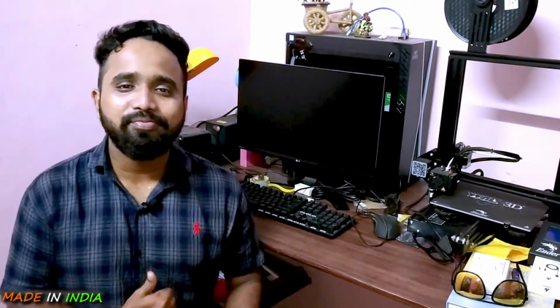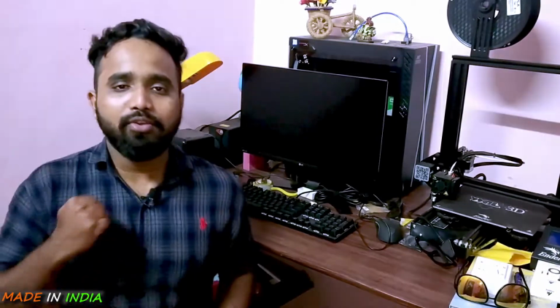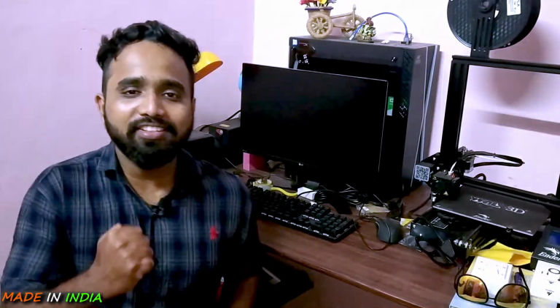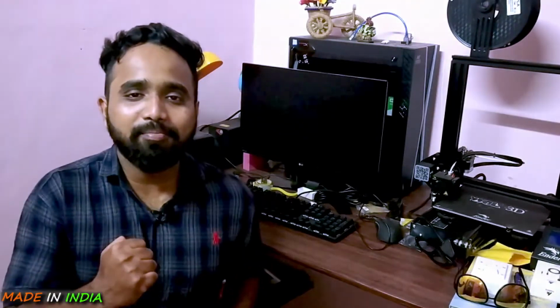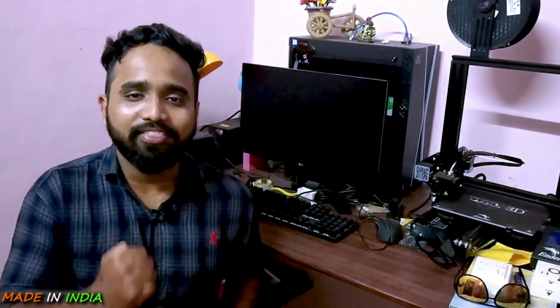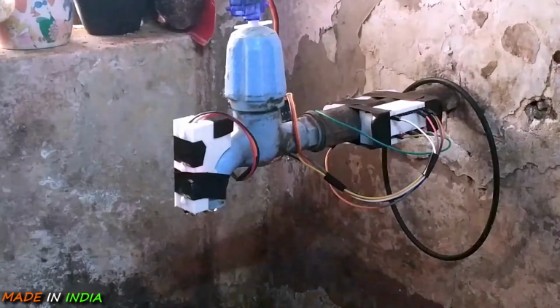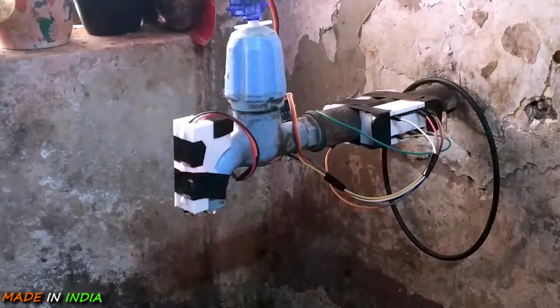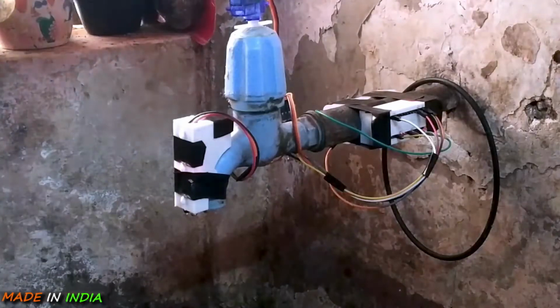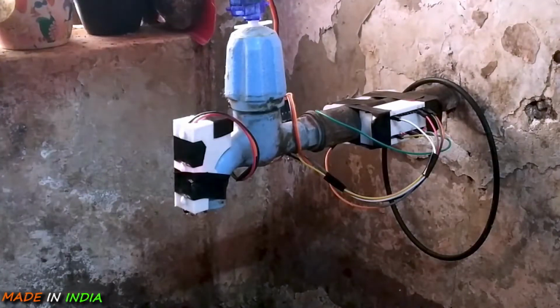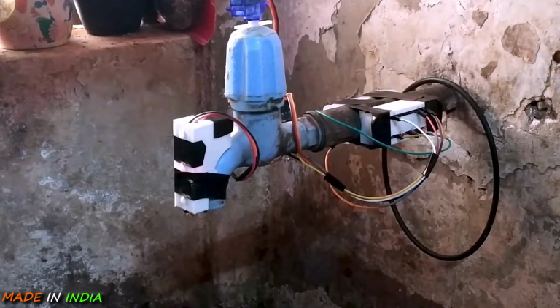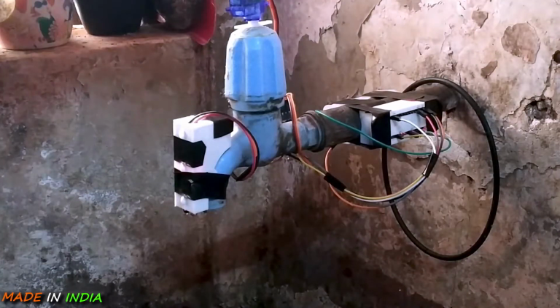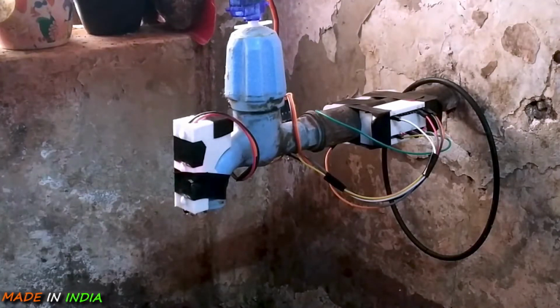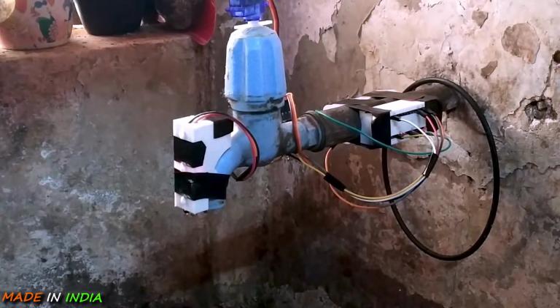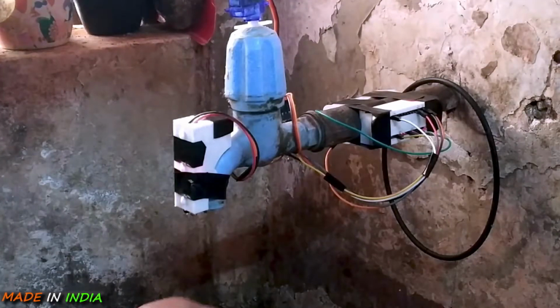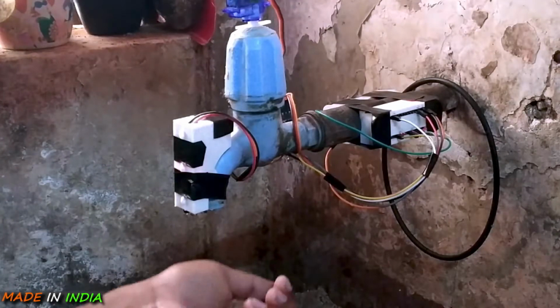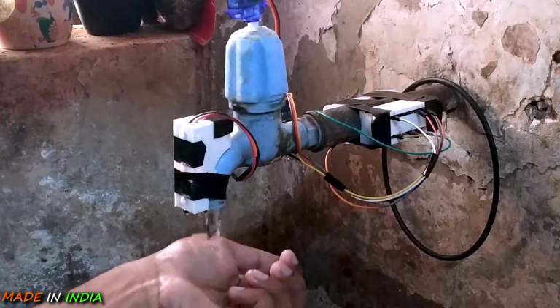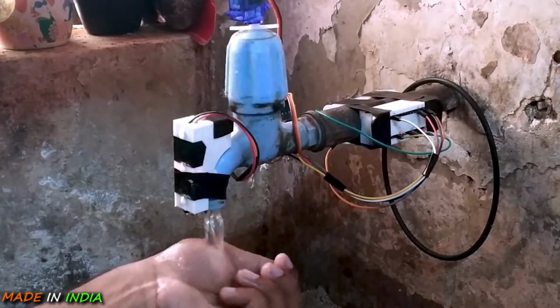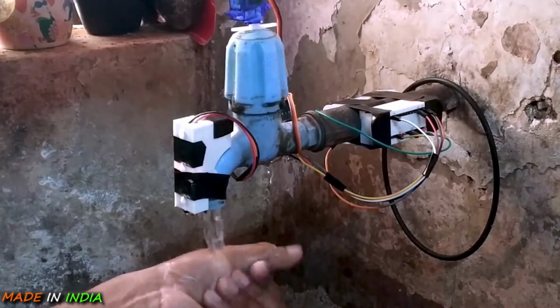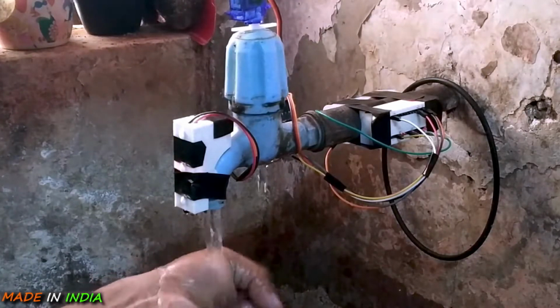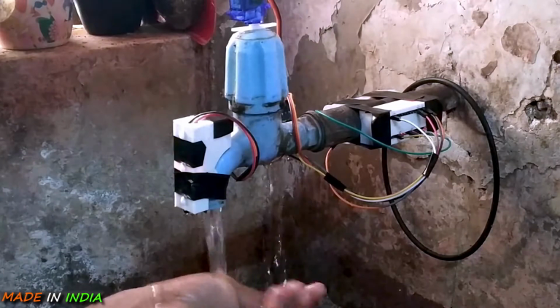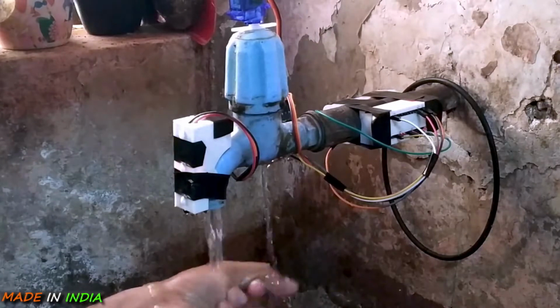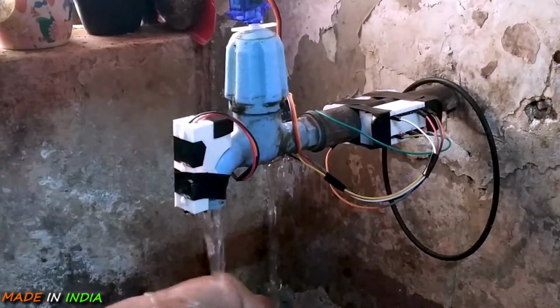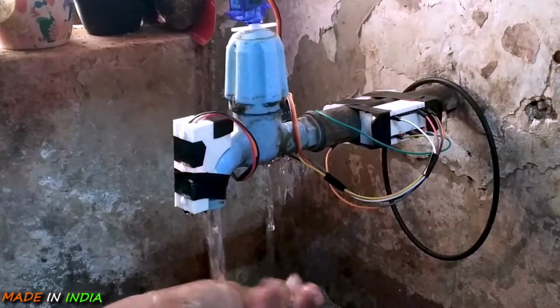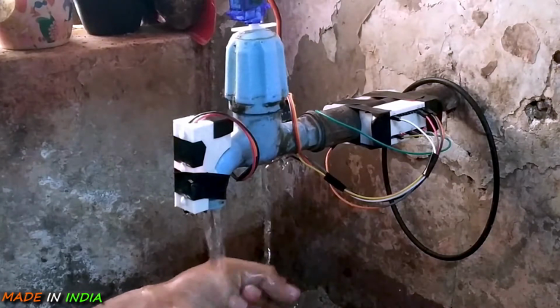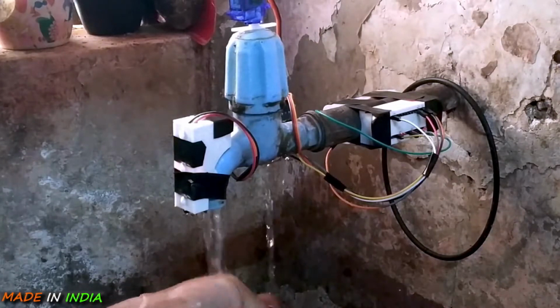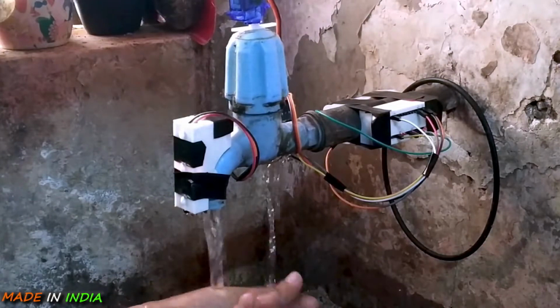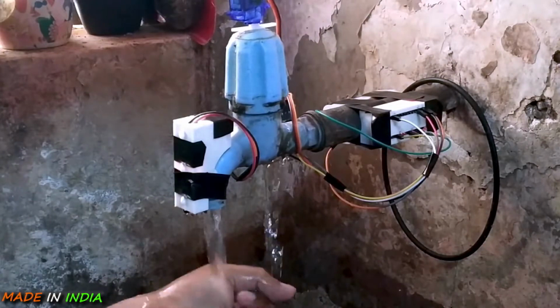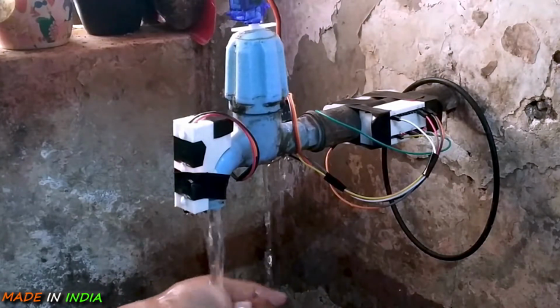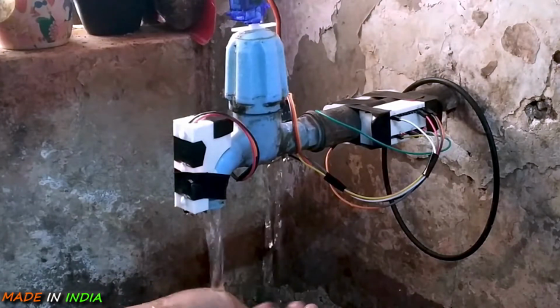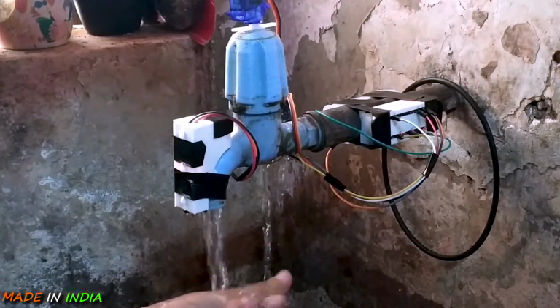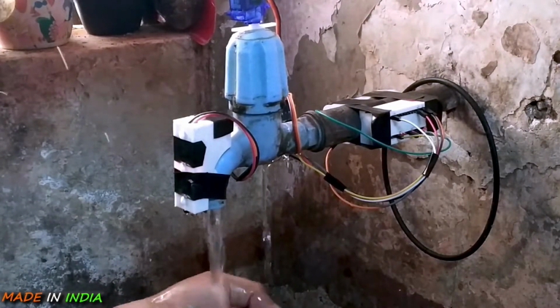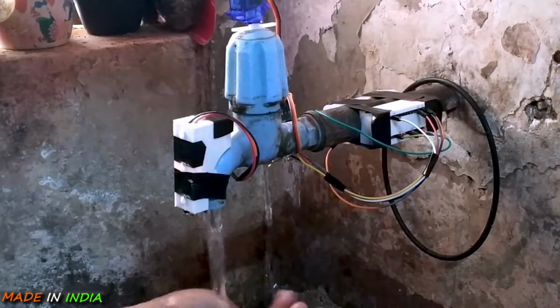So here is the plan. I will design a circuit that will detect any object placed in front of it and then automatically turn the tap on.